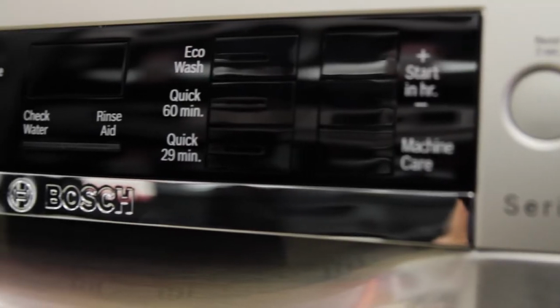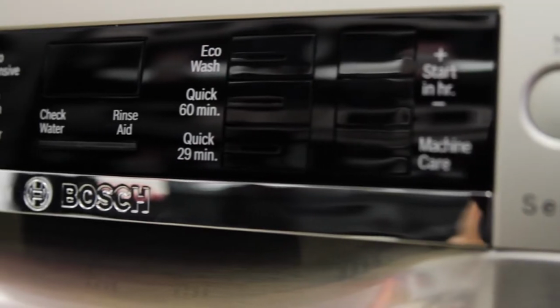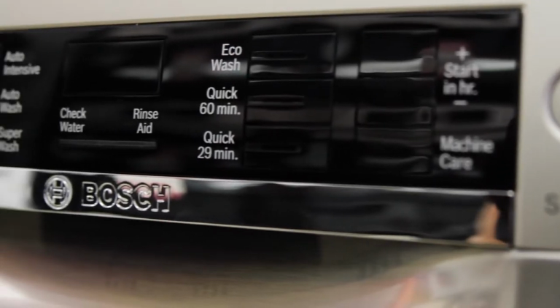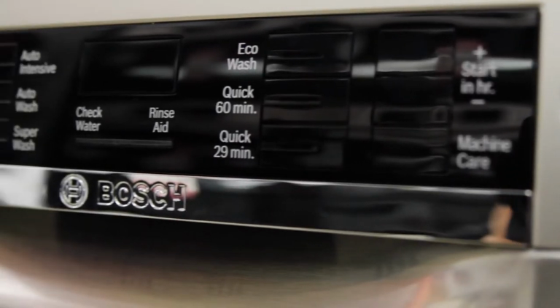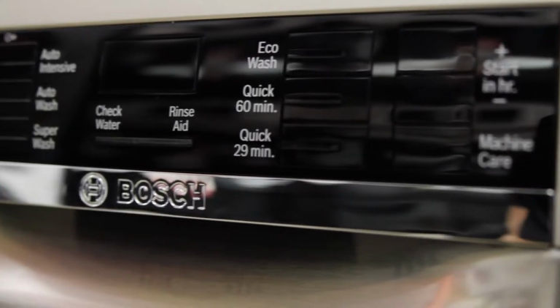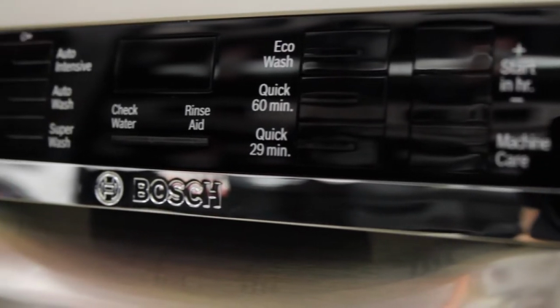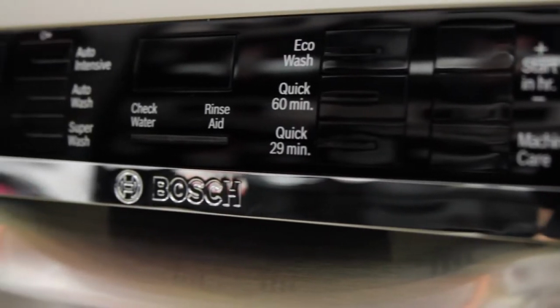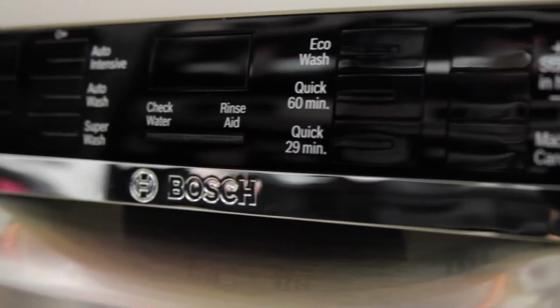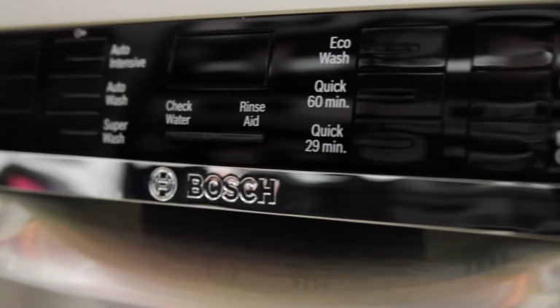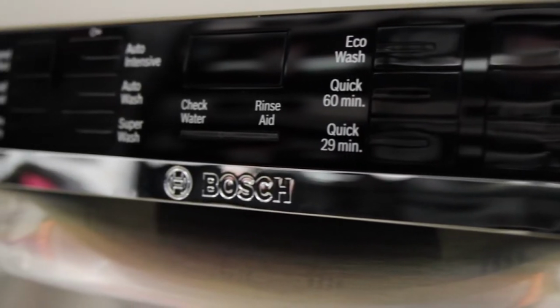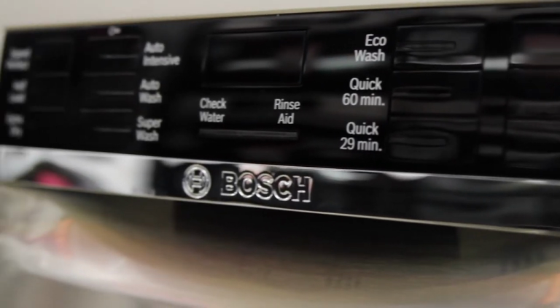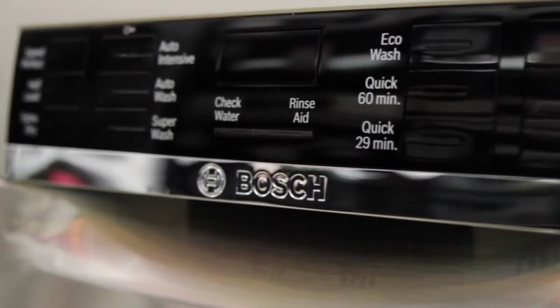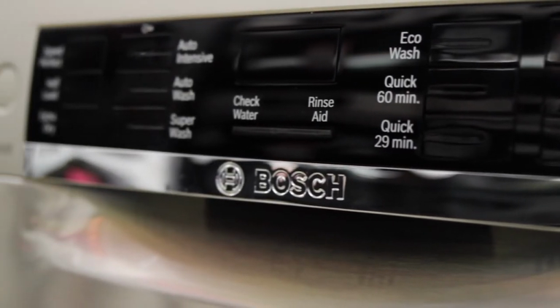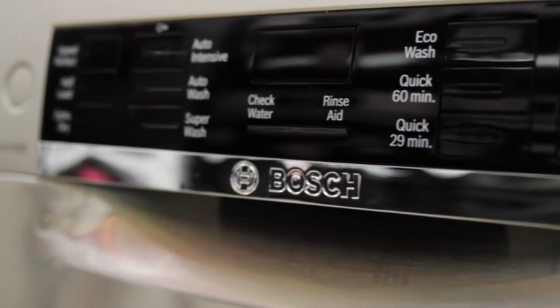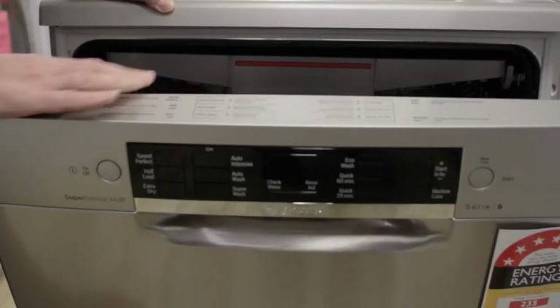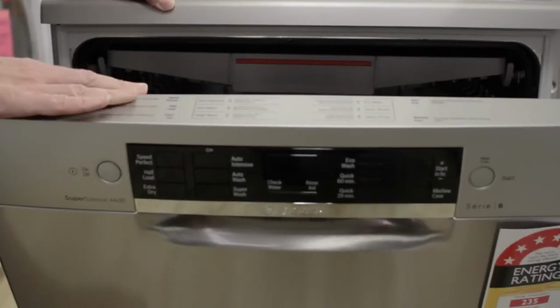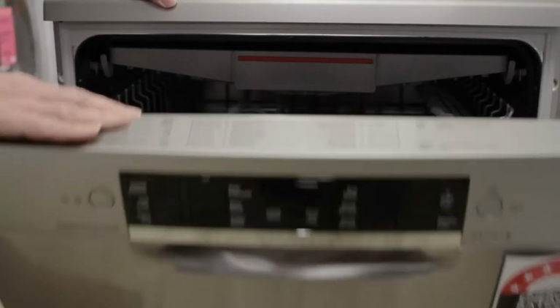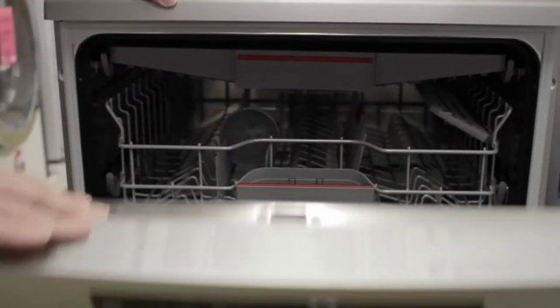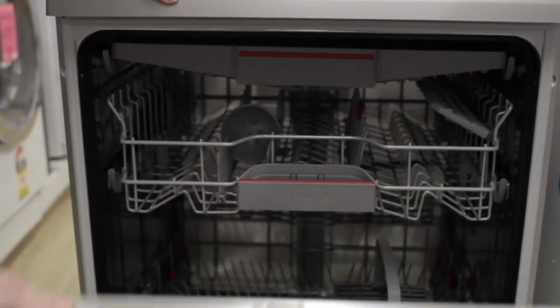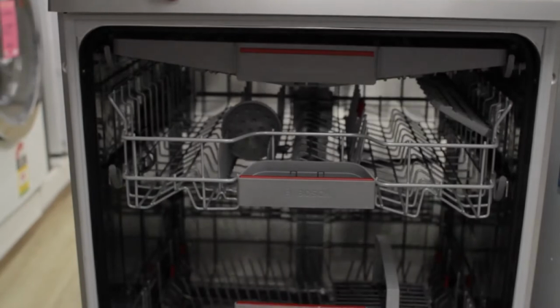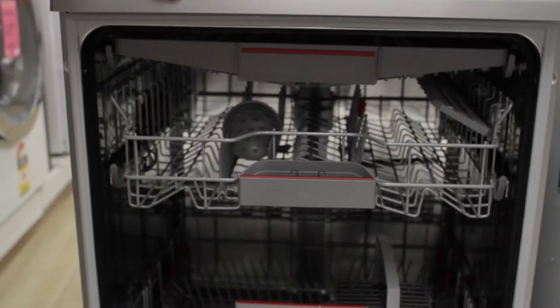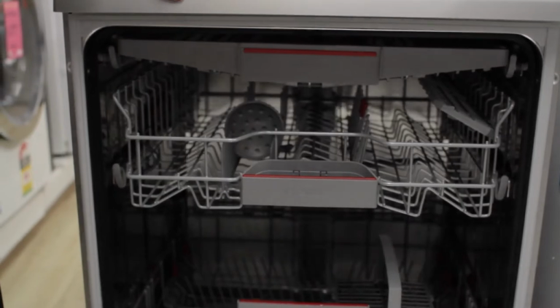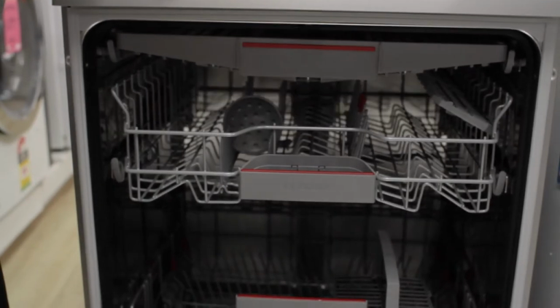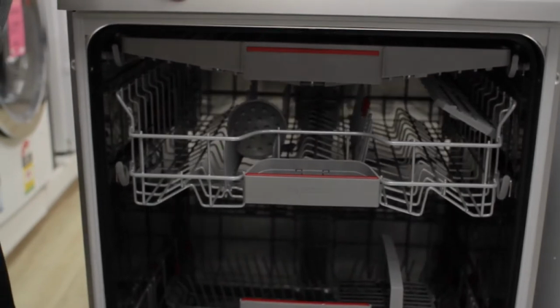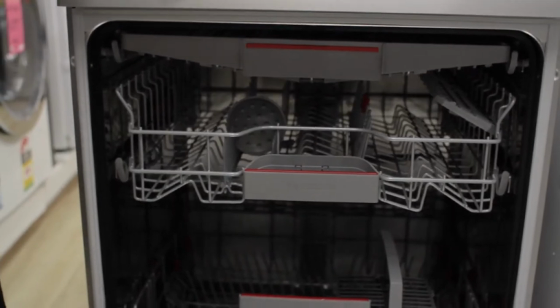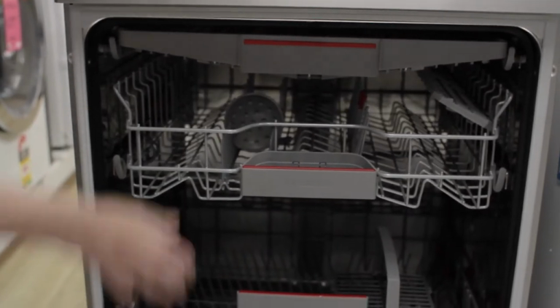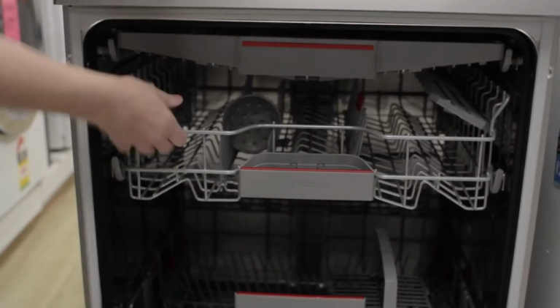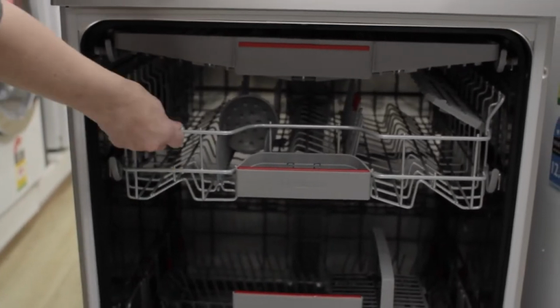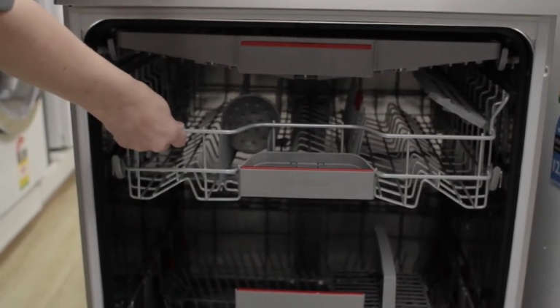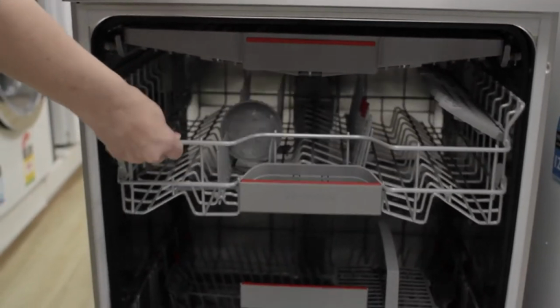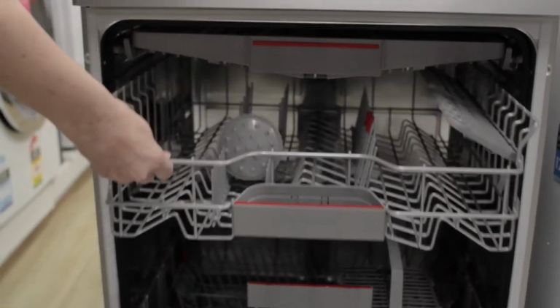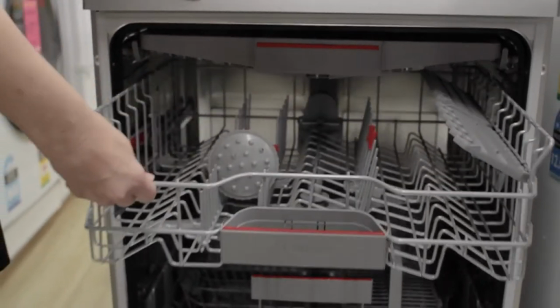With 8kg of insulation — yes, I did say that — 8kg of insulation, dishwashers are some of the quietest on the market.